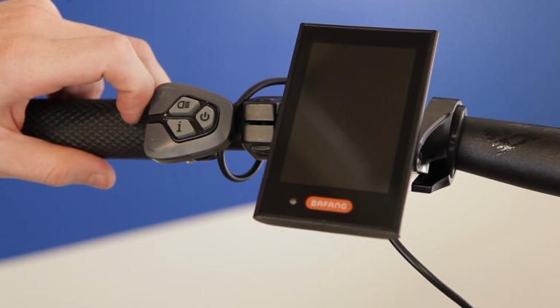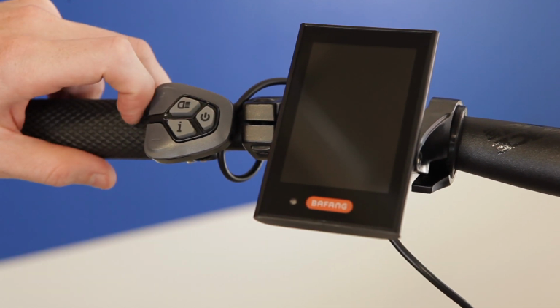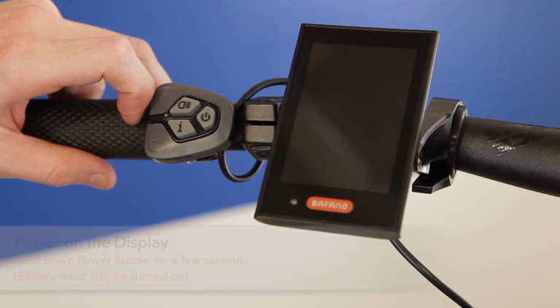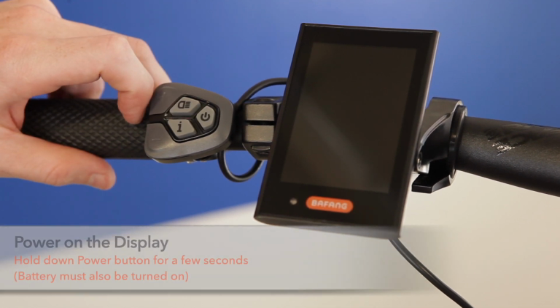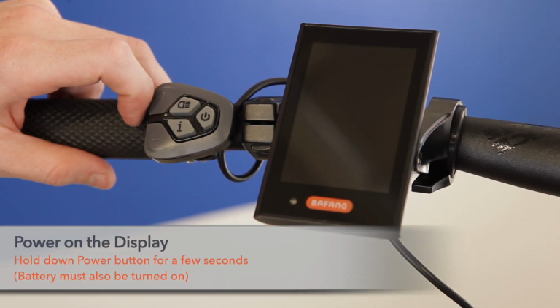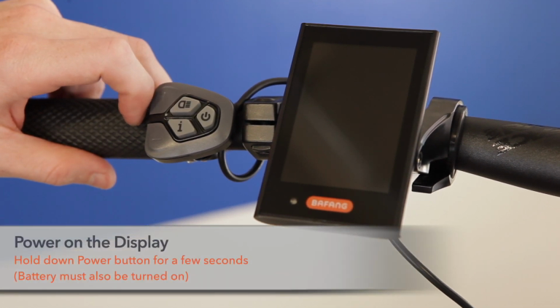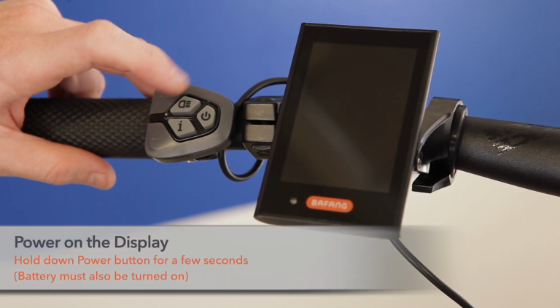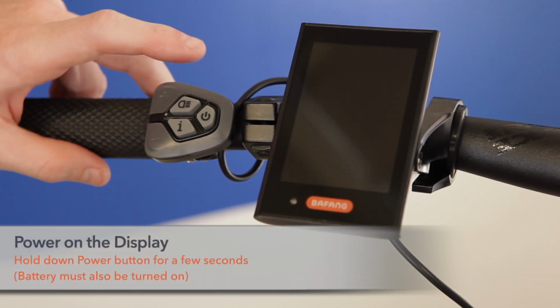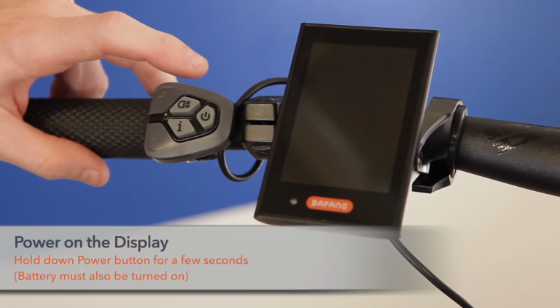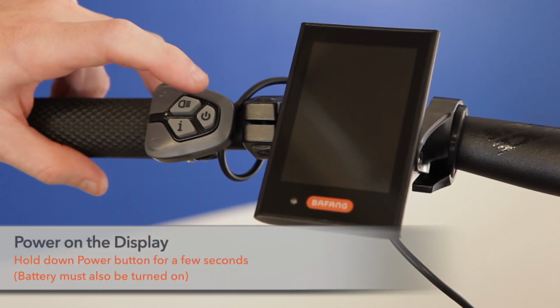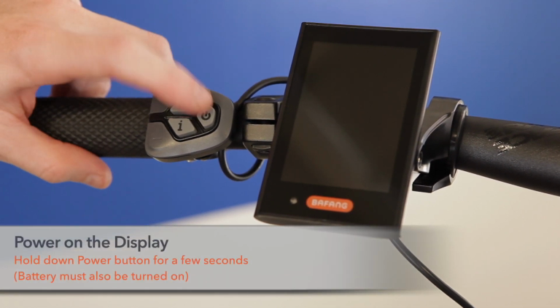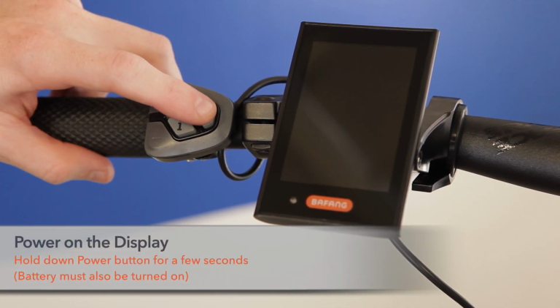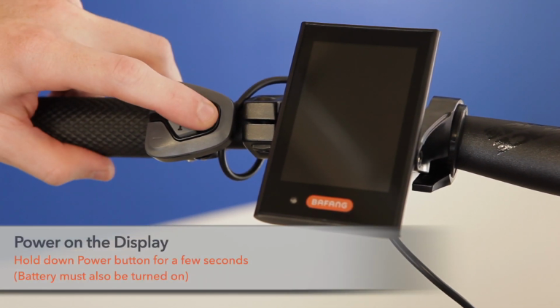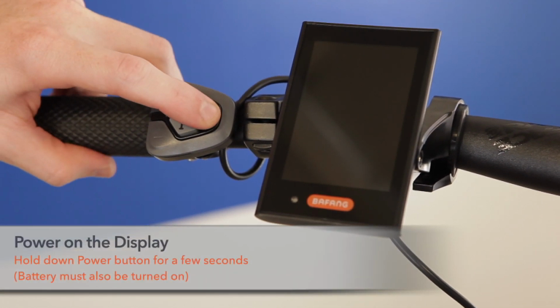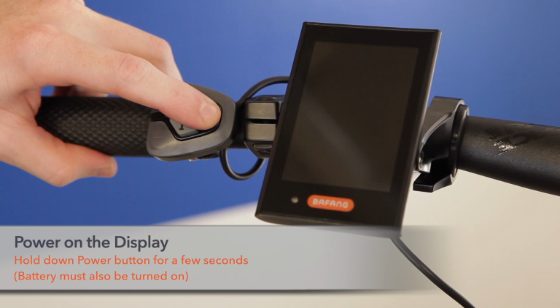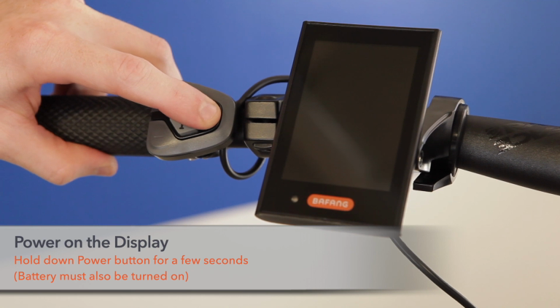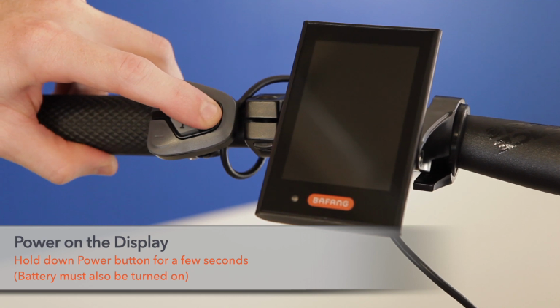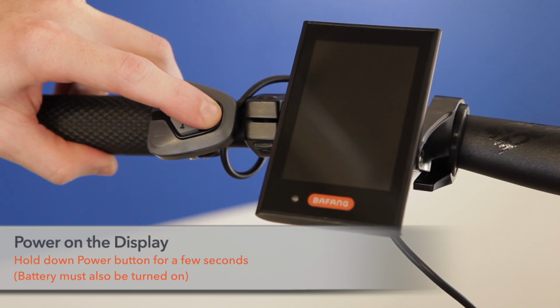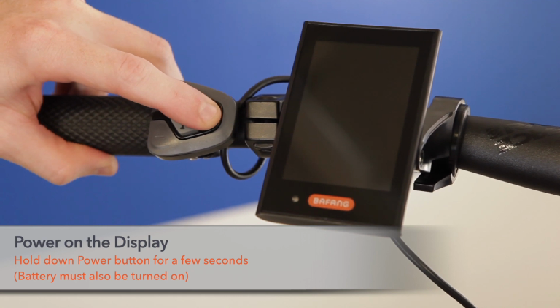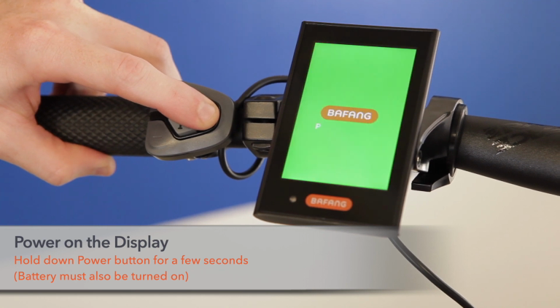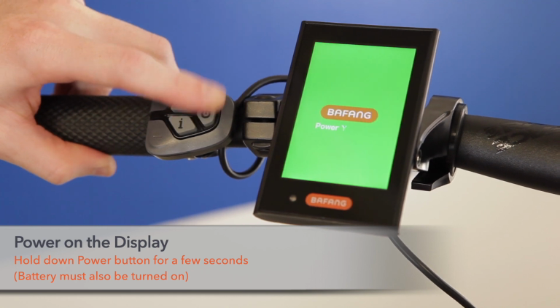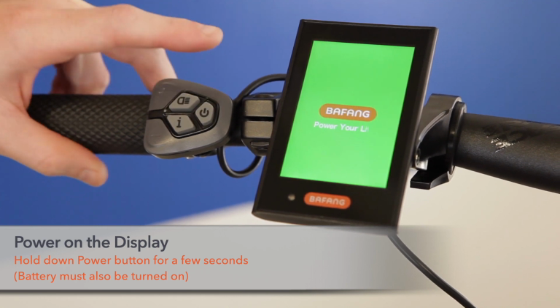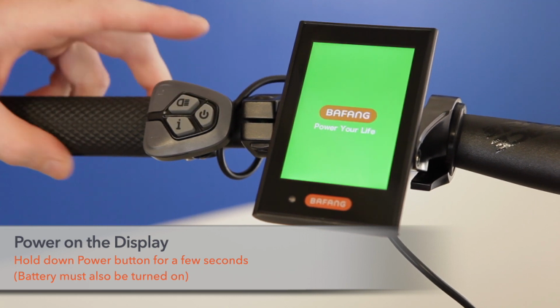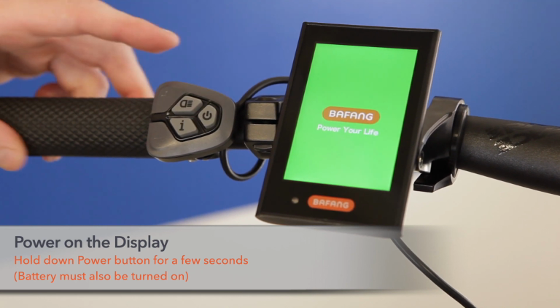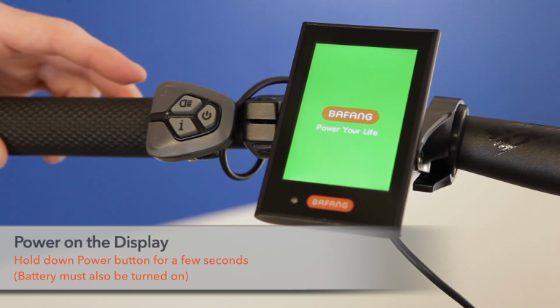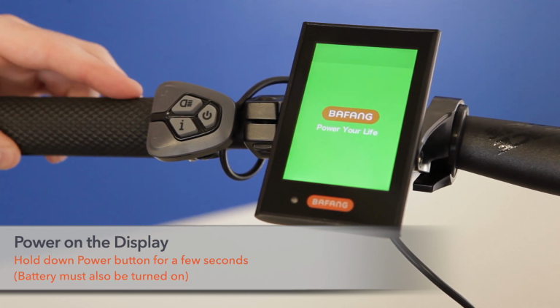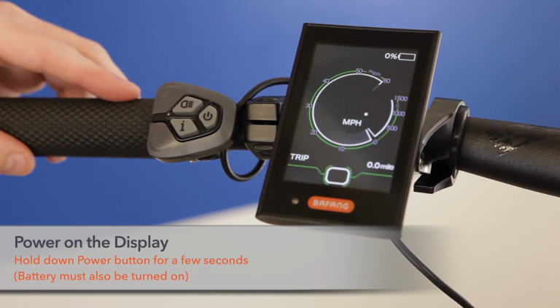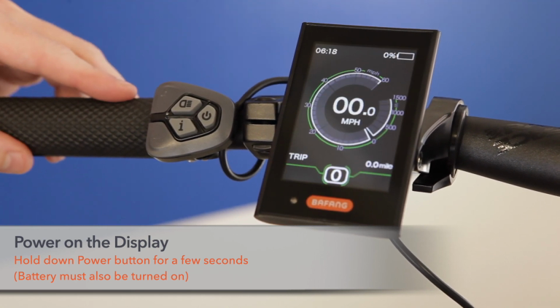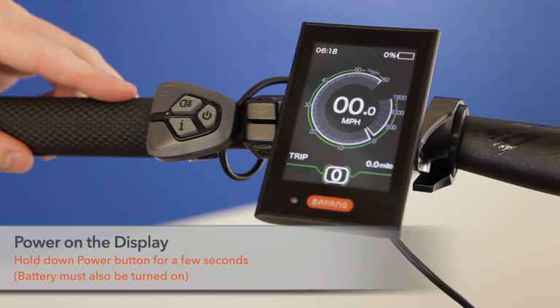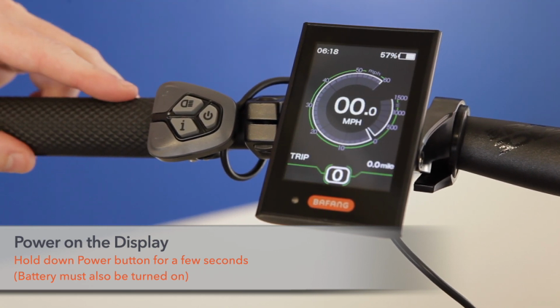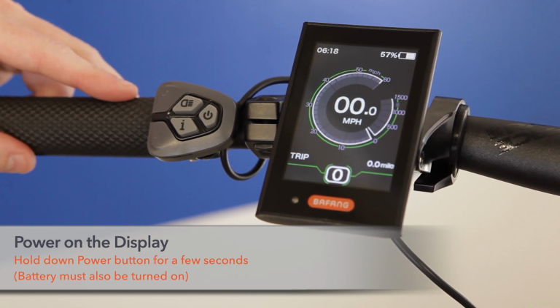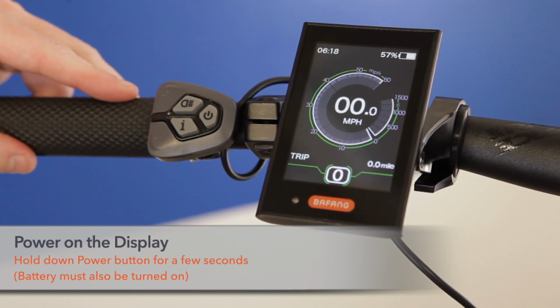To turn on the display, press then hold the power button. Once the display lights up, release the power button.